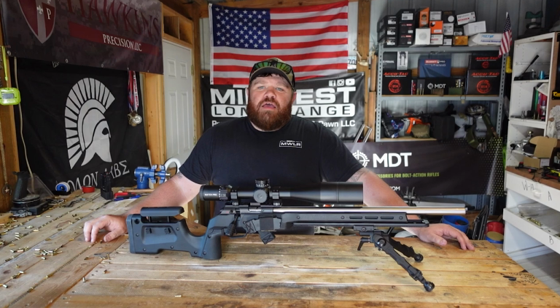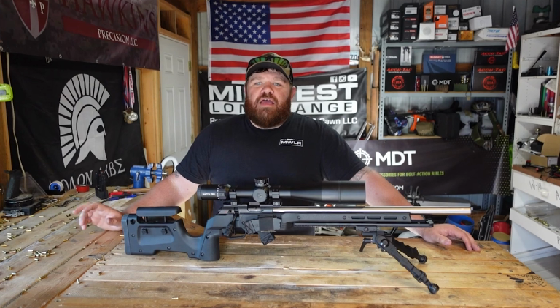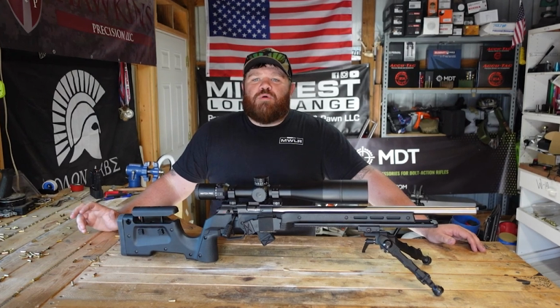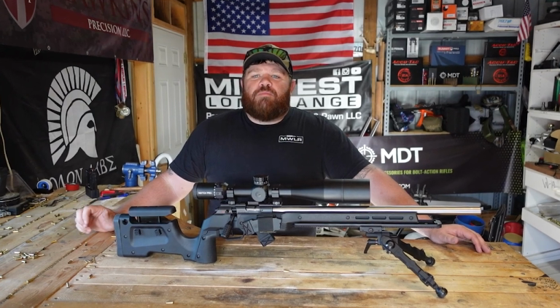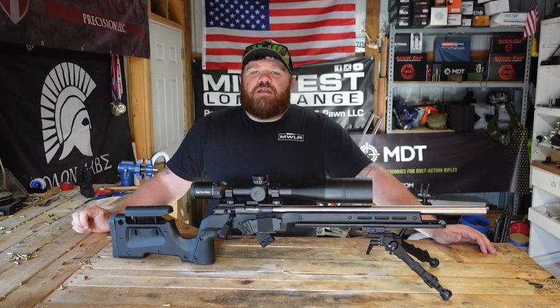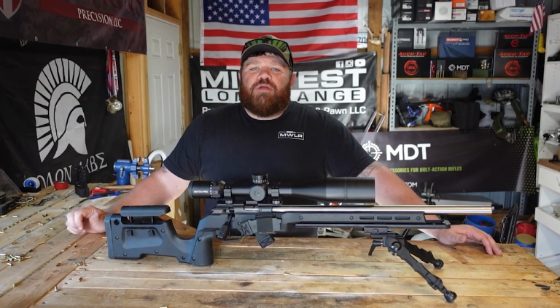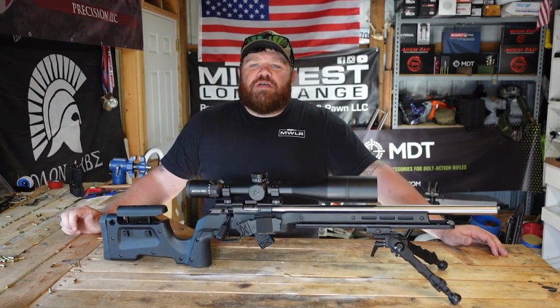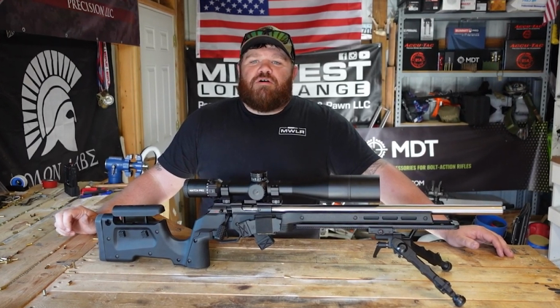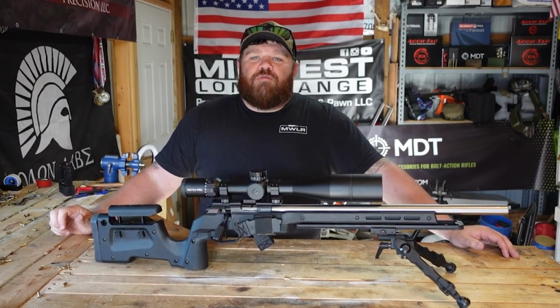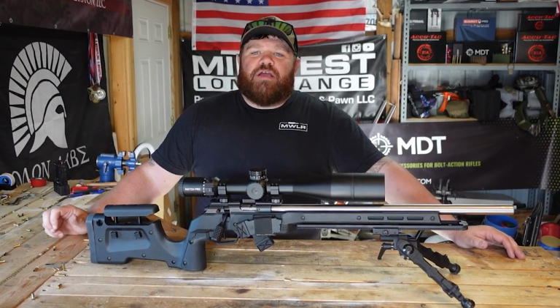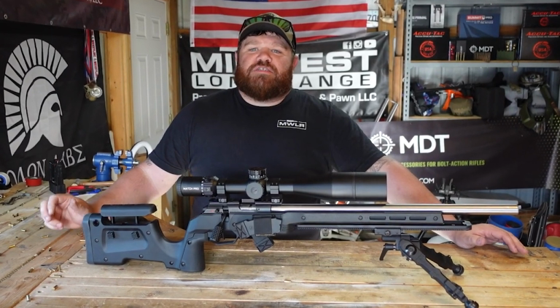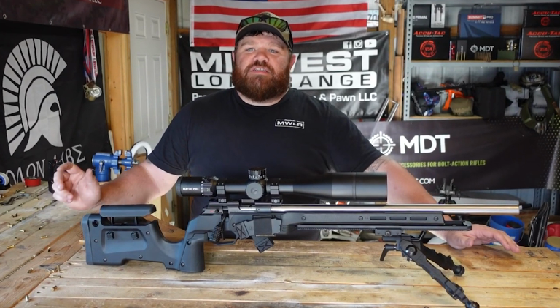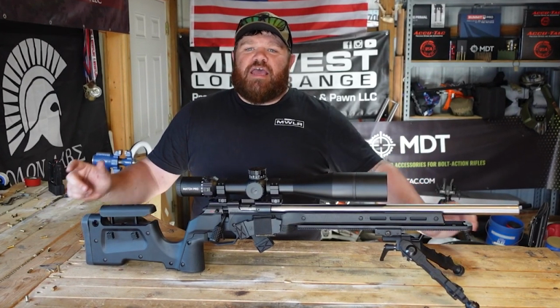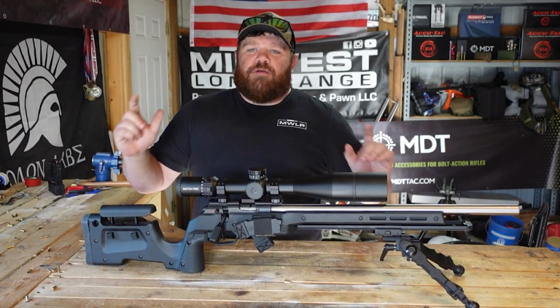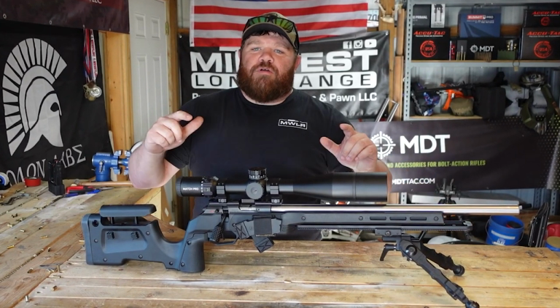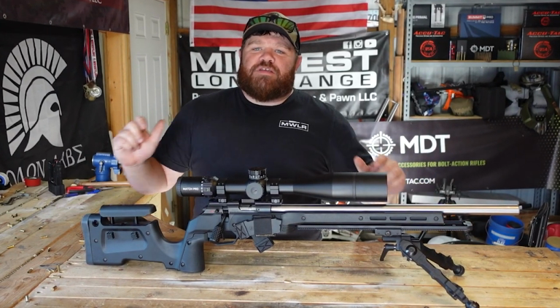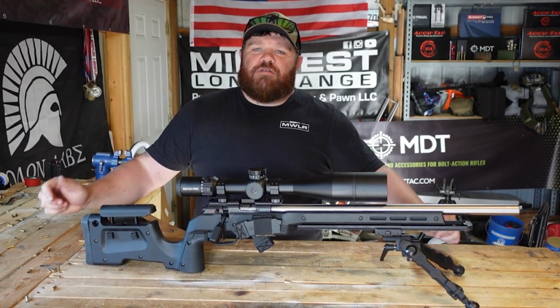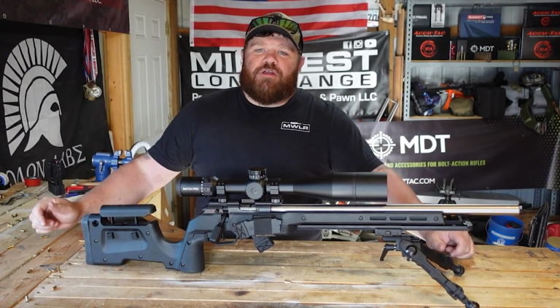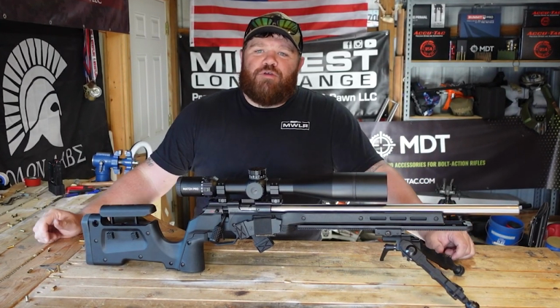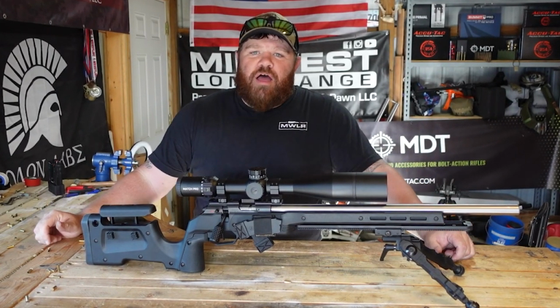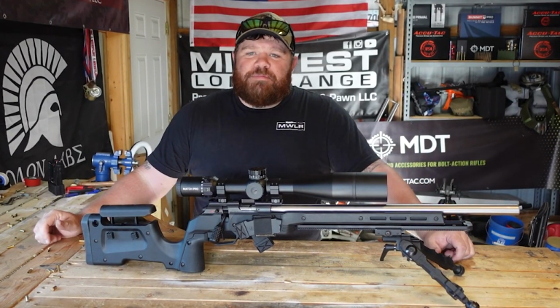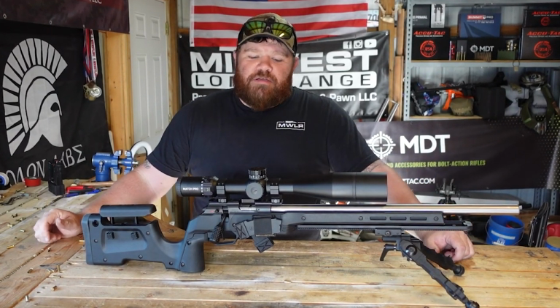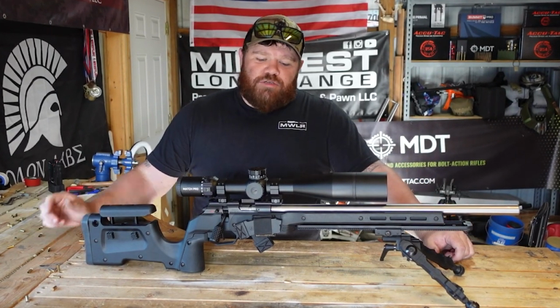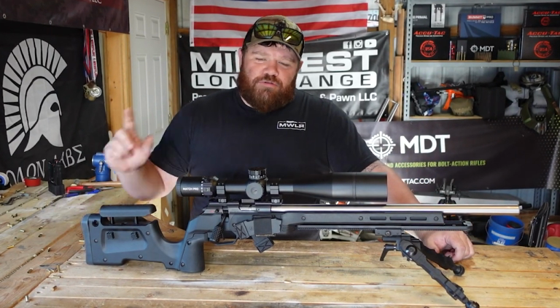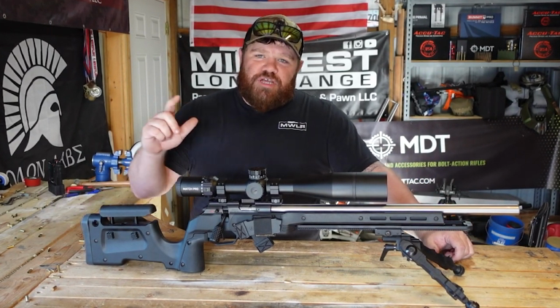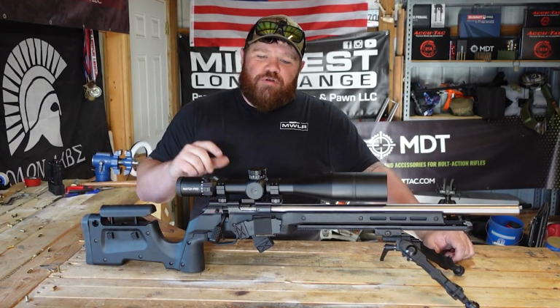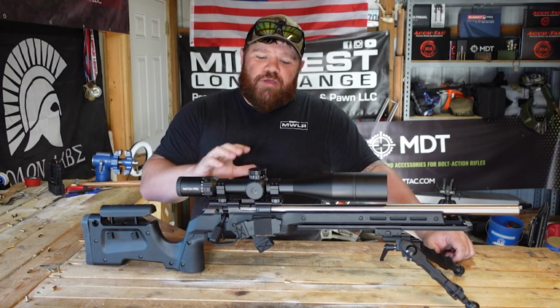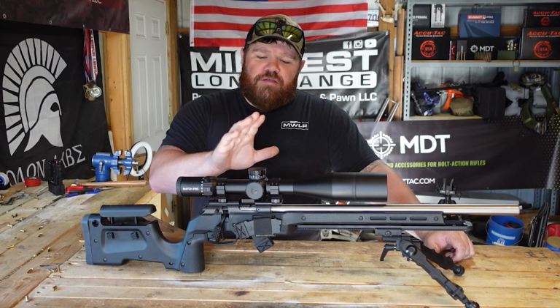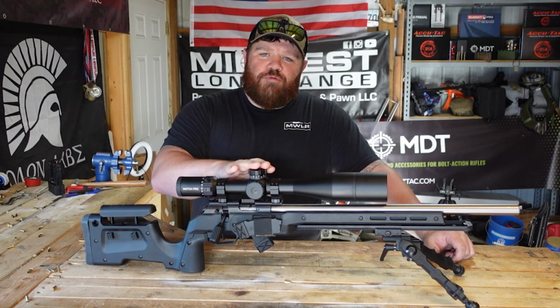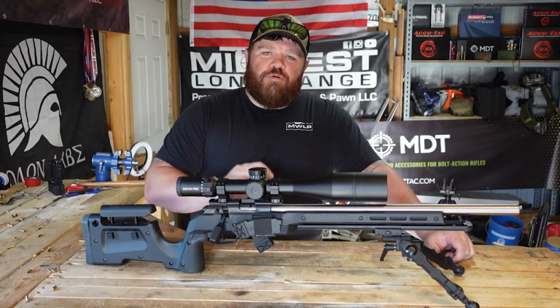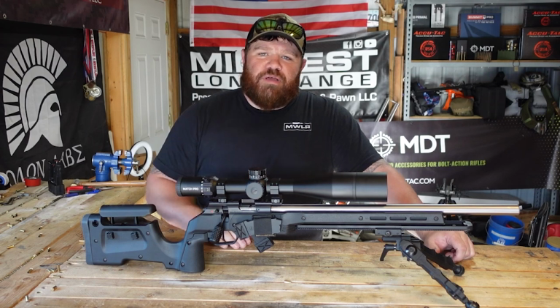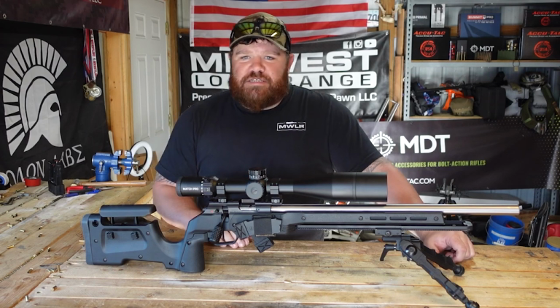Hey guys, welcome back to Midwest Long Range. Today we're going to take a look at a new optic, so stick with me — you won't want to miss it.